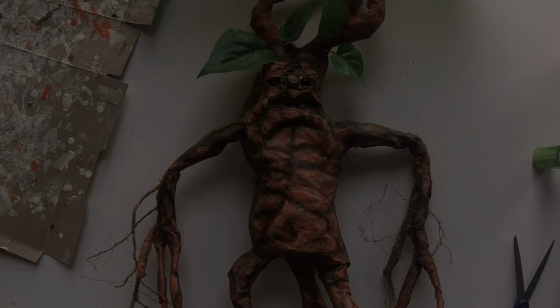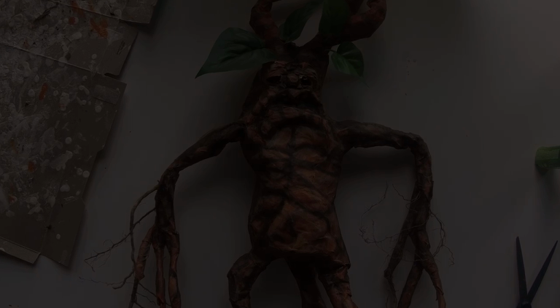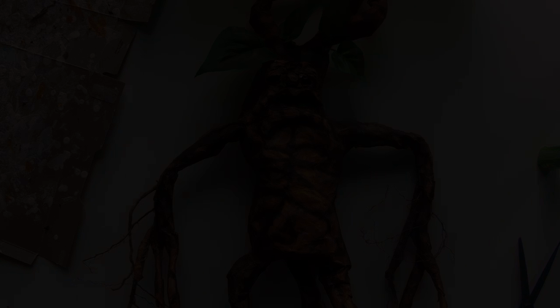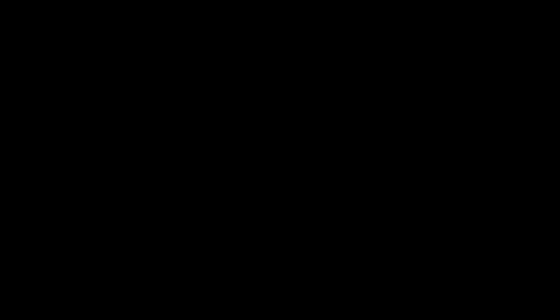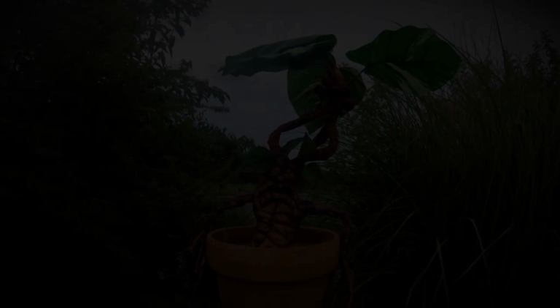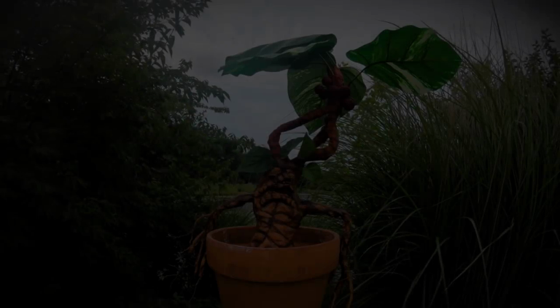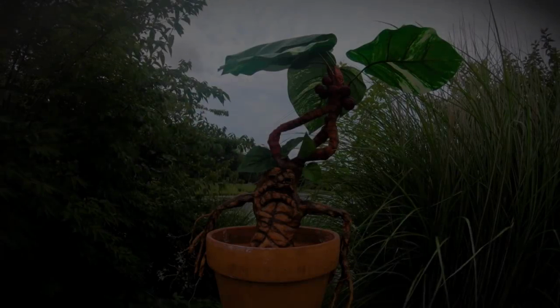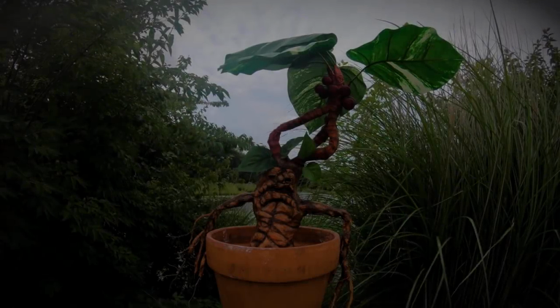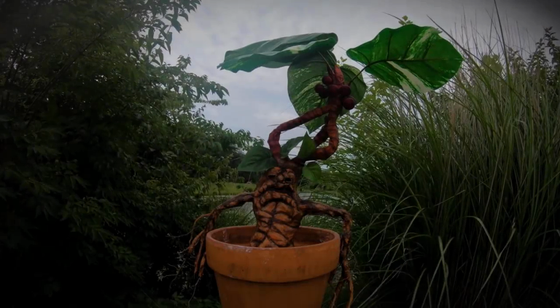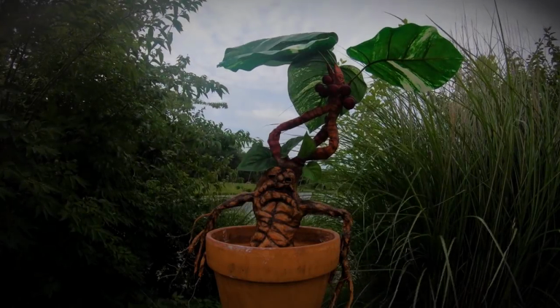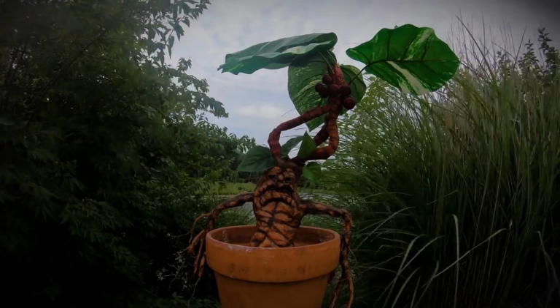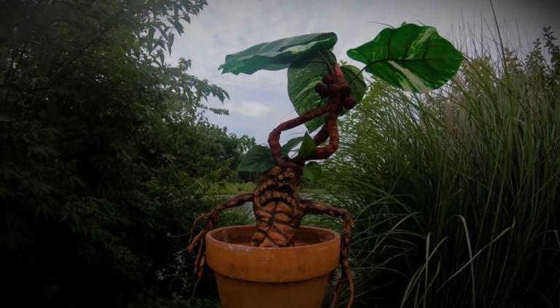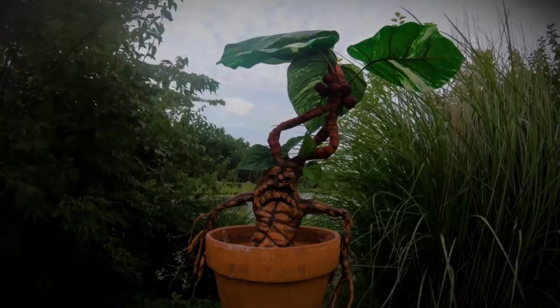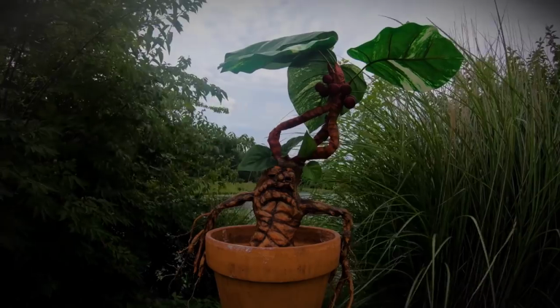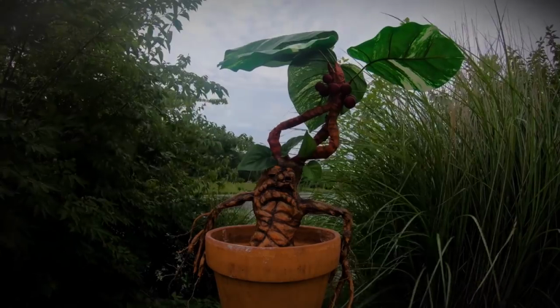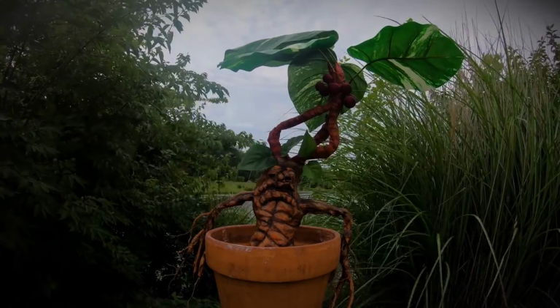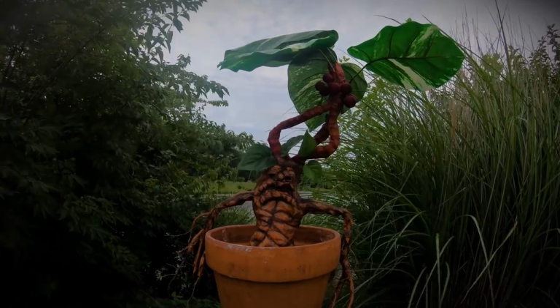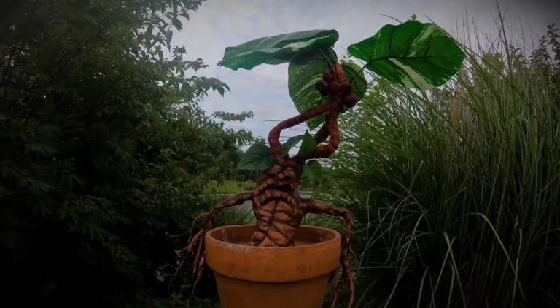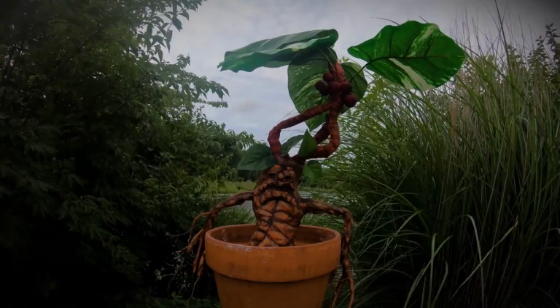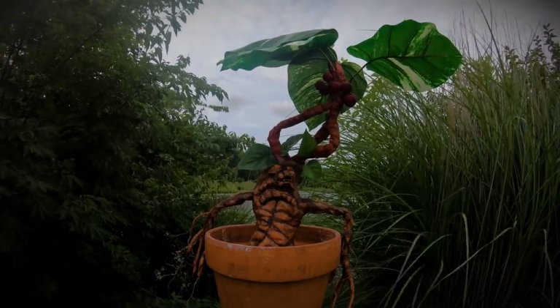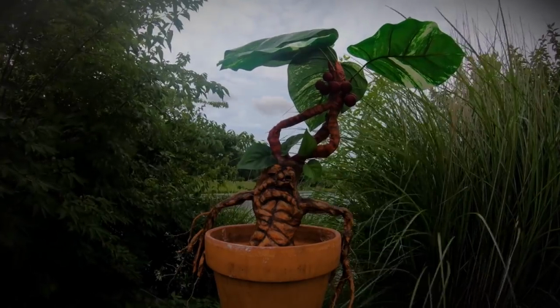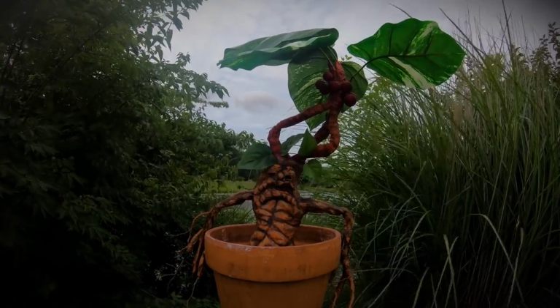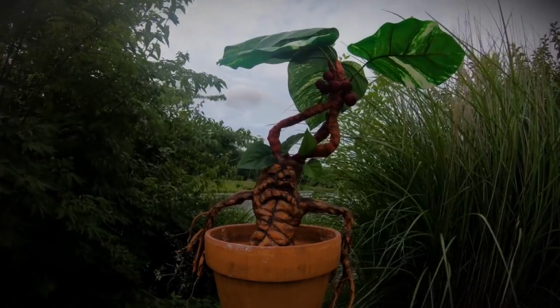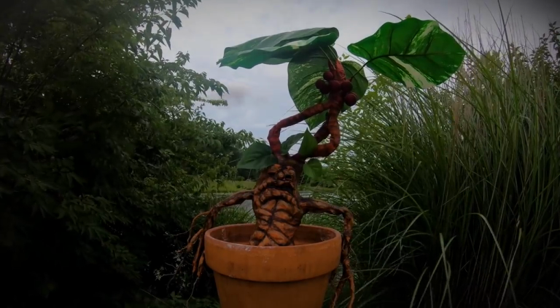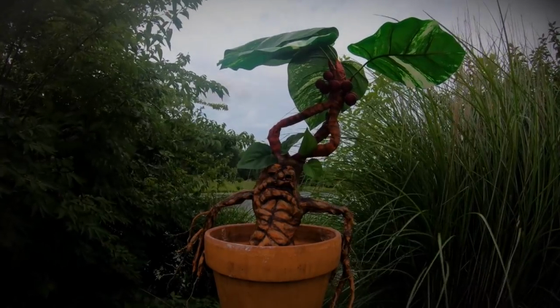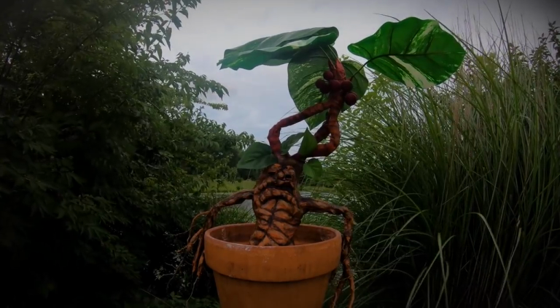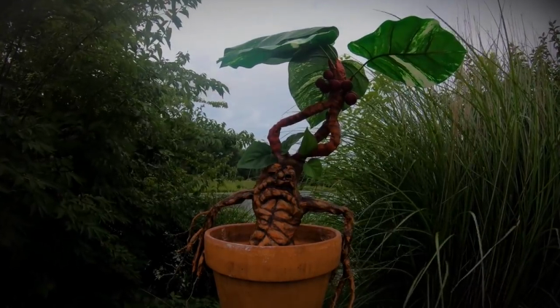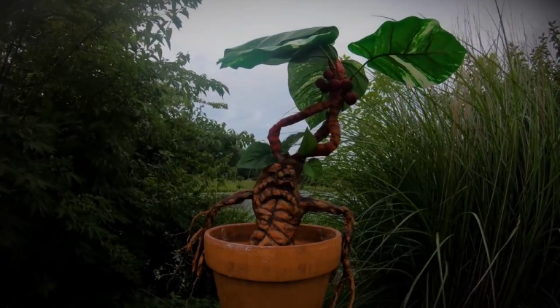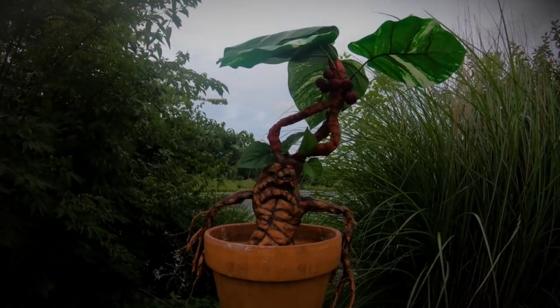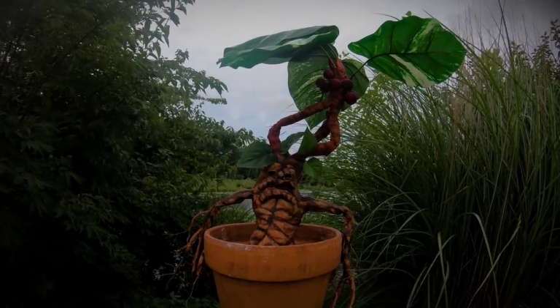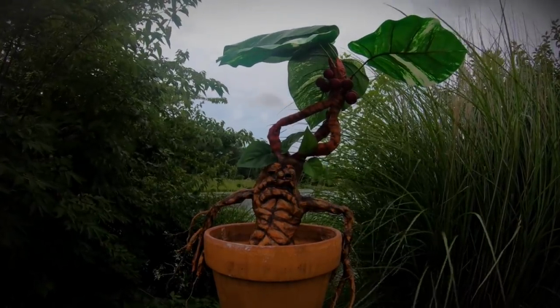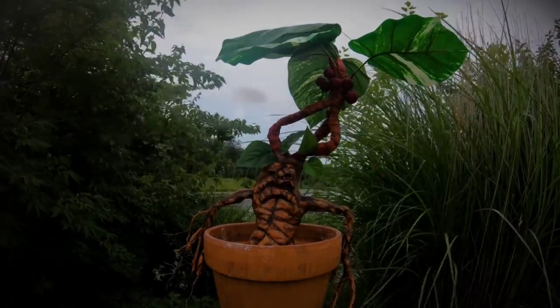Now your baby mandrake is complete and a new member of your family. Take care of him and don't forget to wear earplugs while handling.